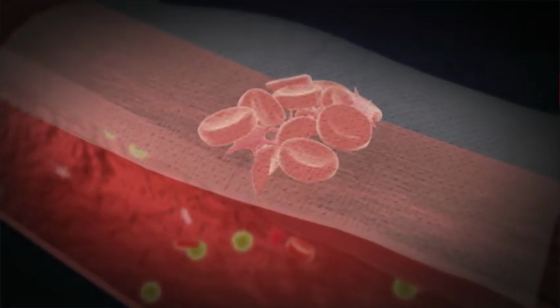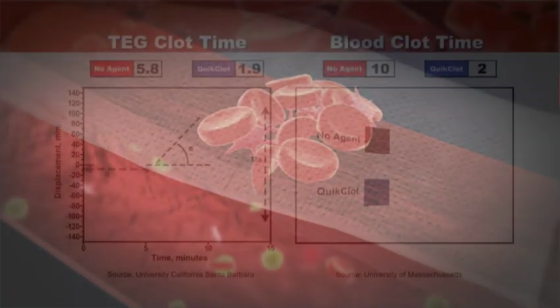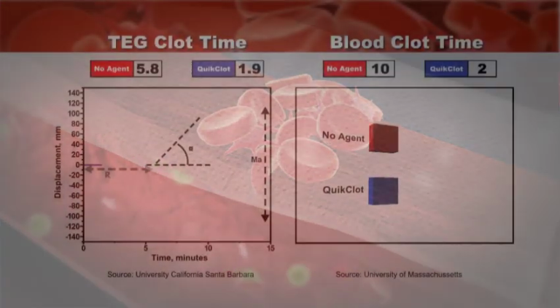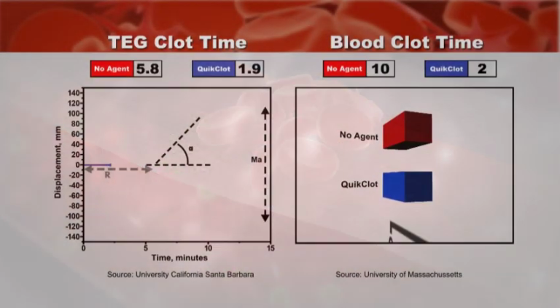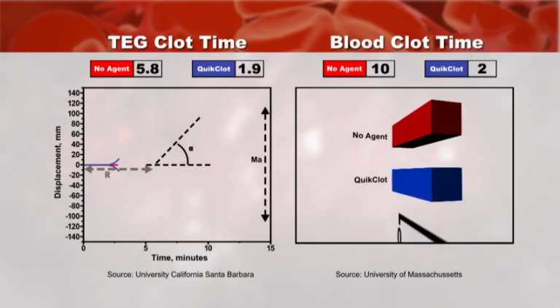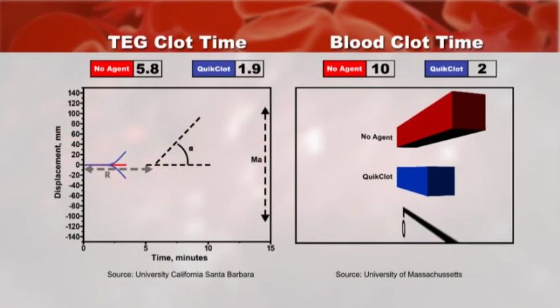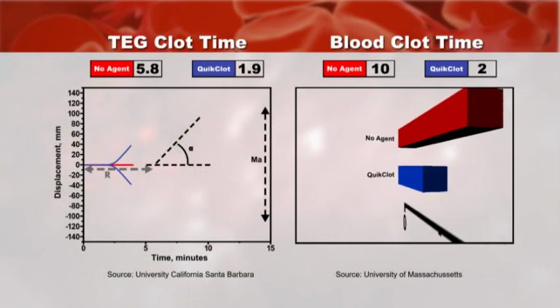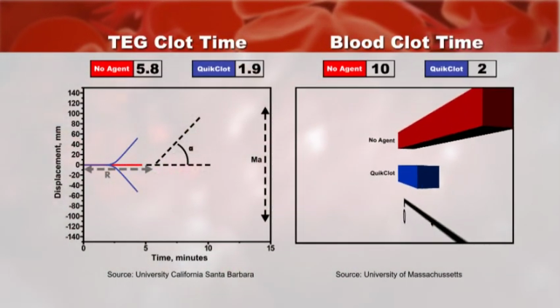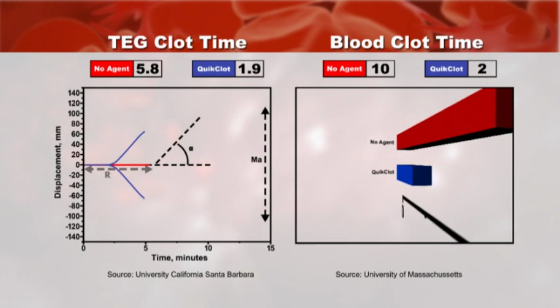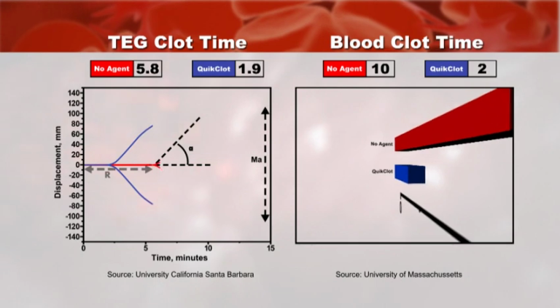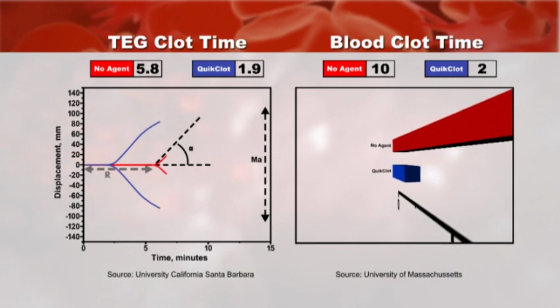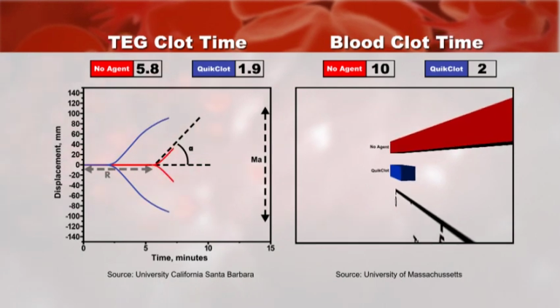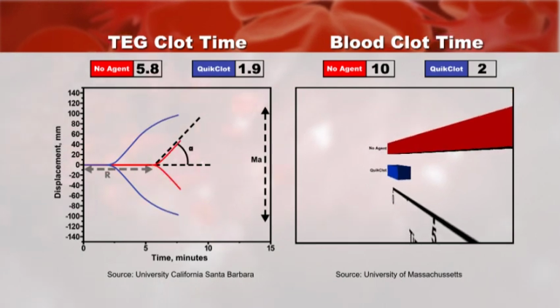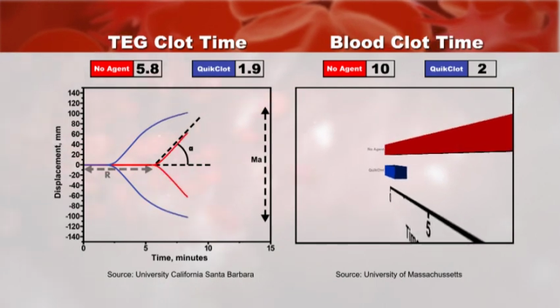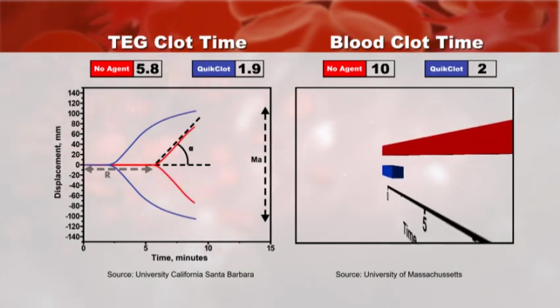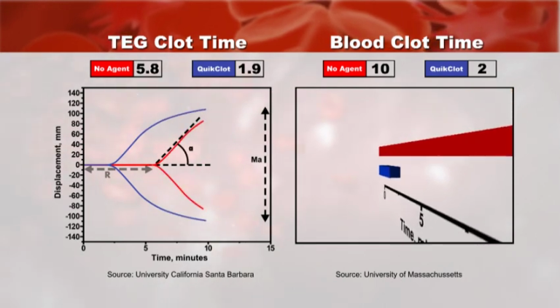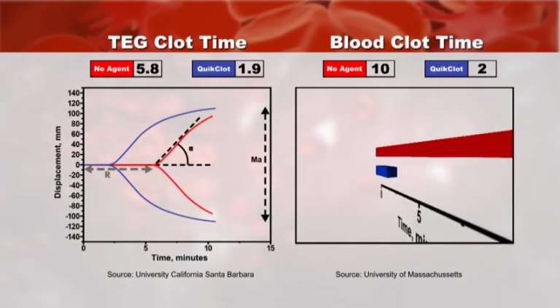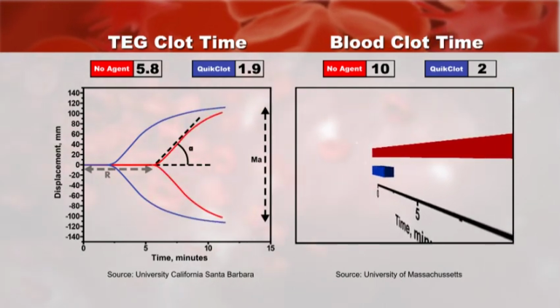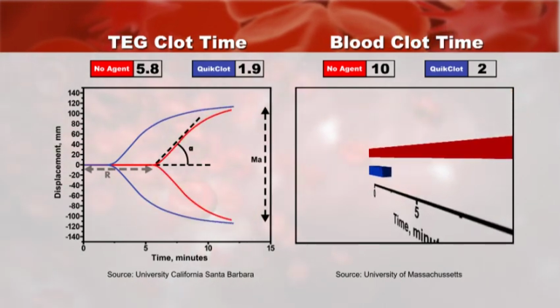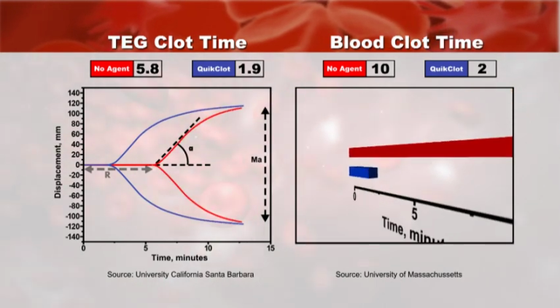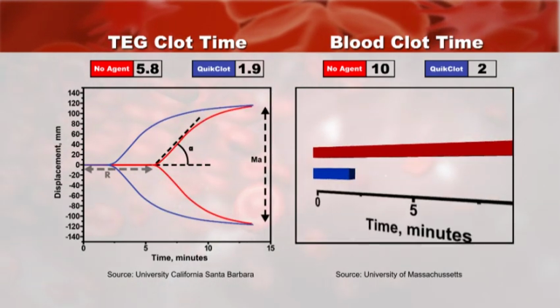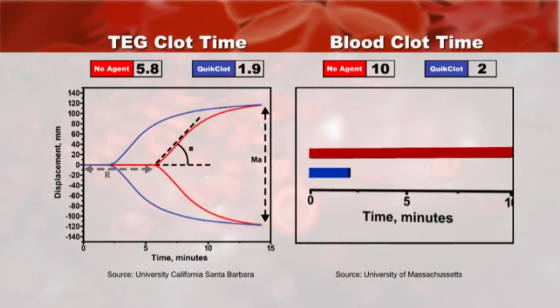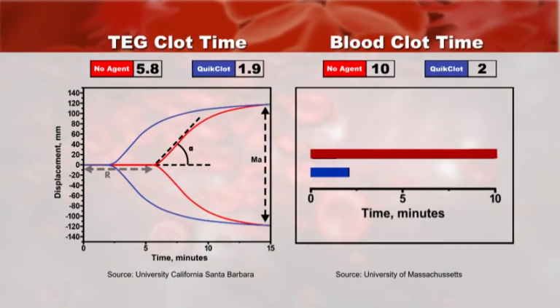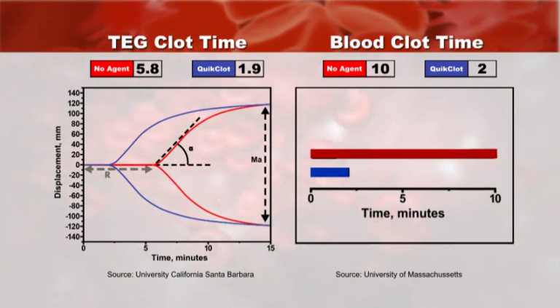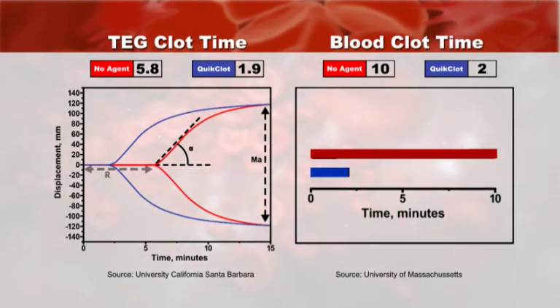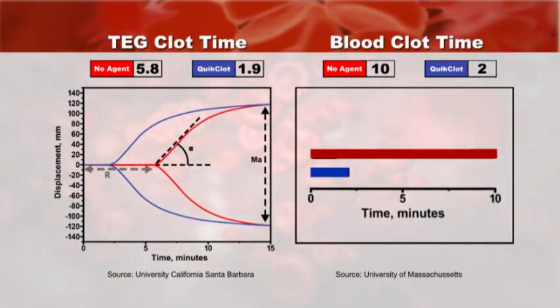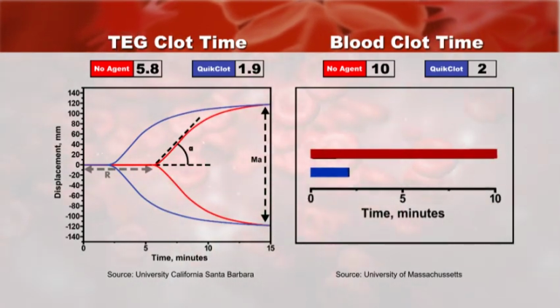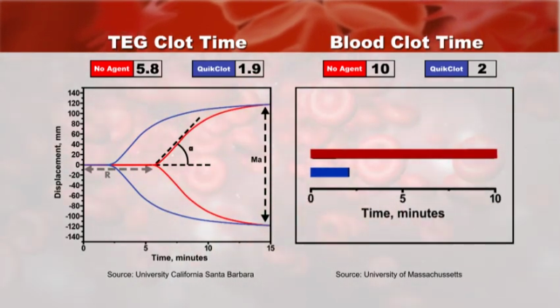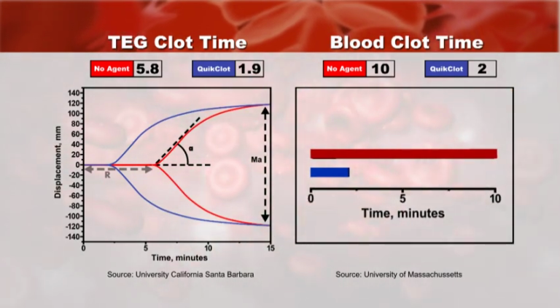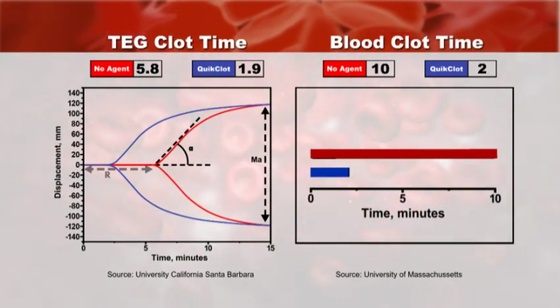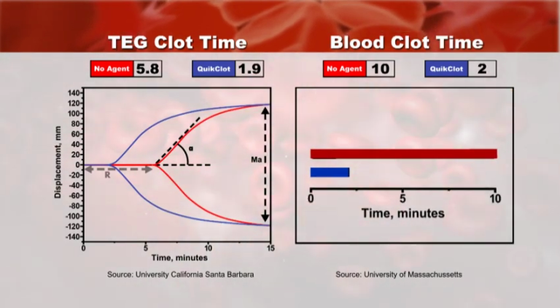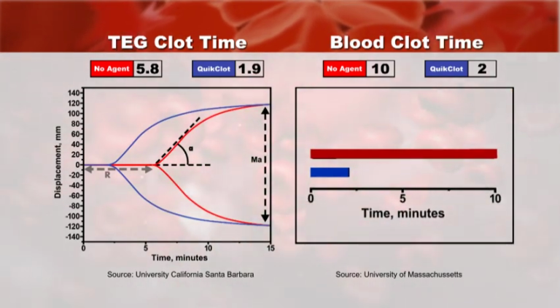In in vitro testing, Quick Clot Hemostatic Dressing has shown a remarkable ability to accelerate clotting when compared to control.